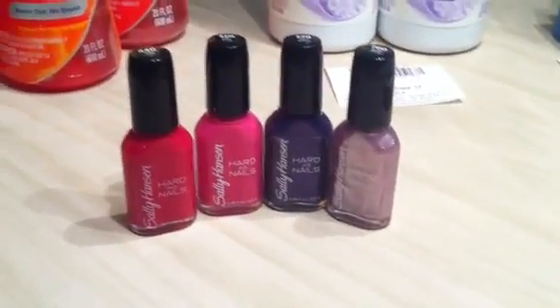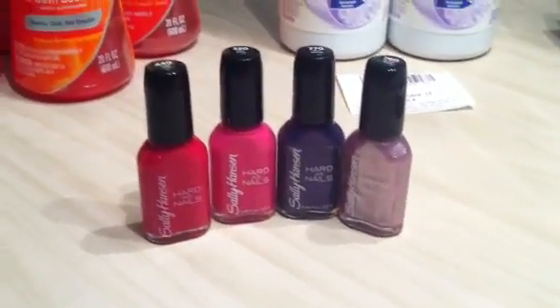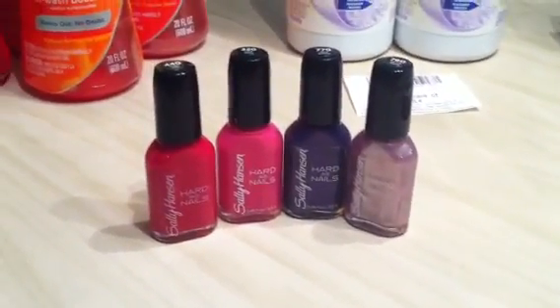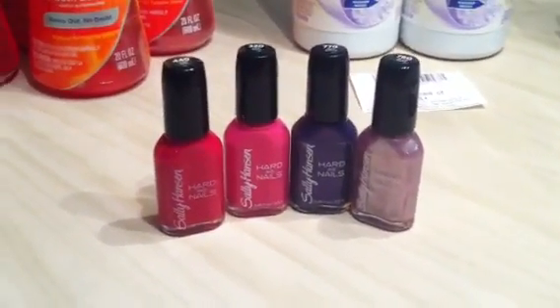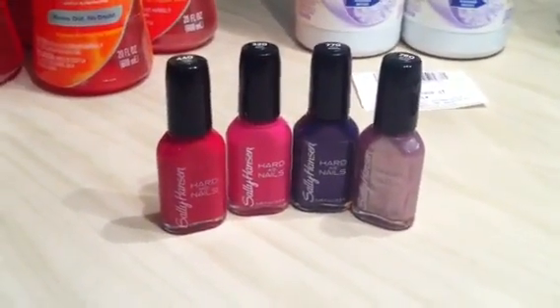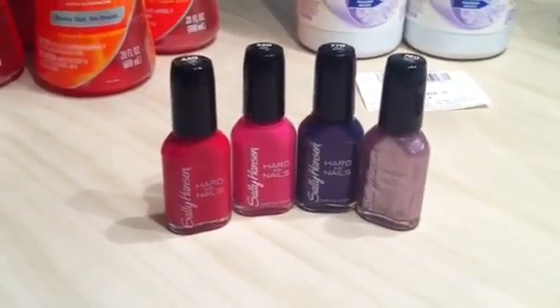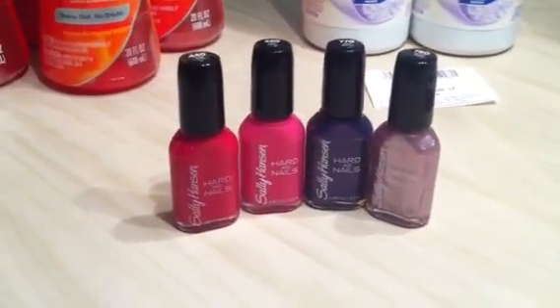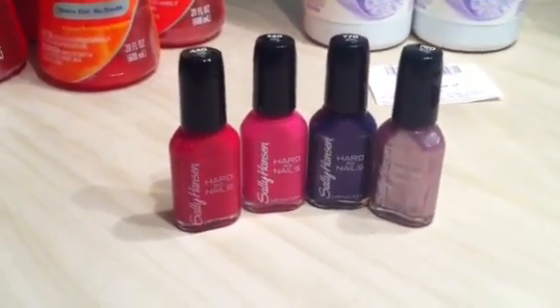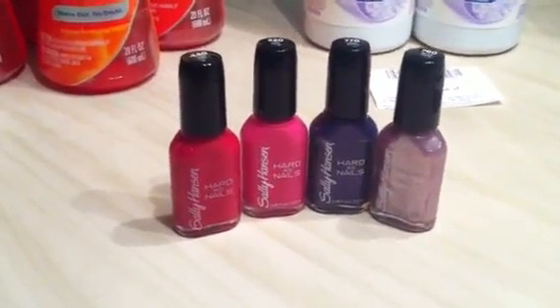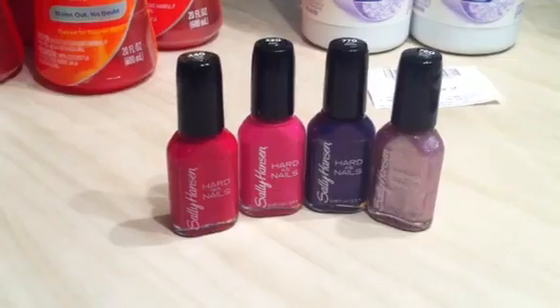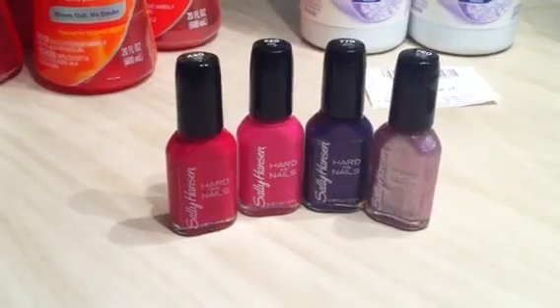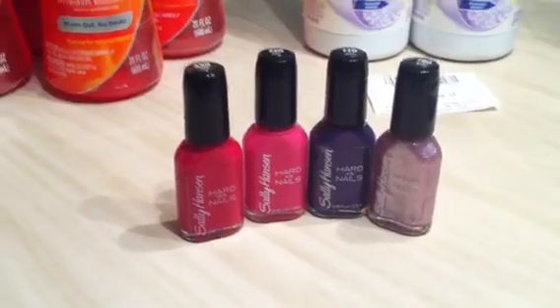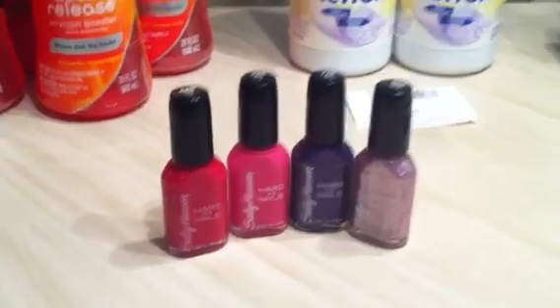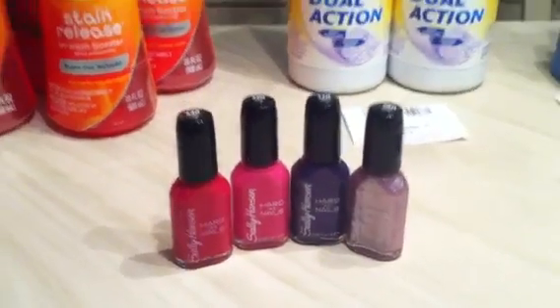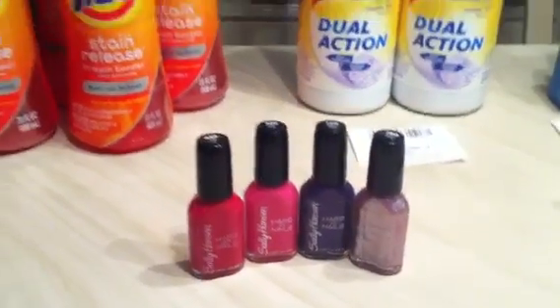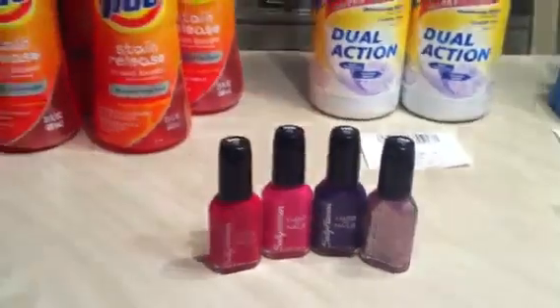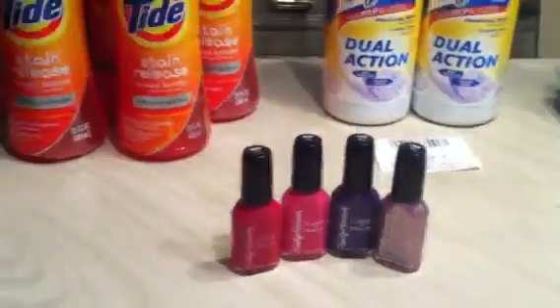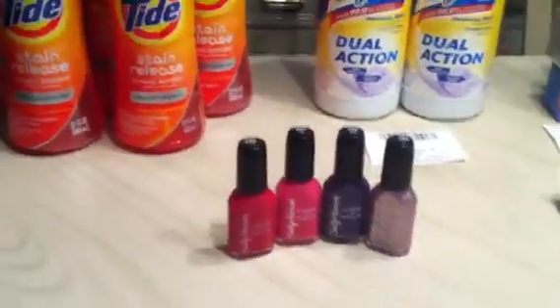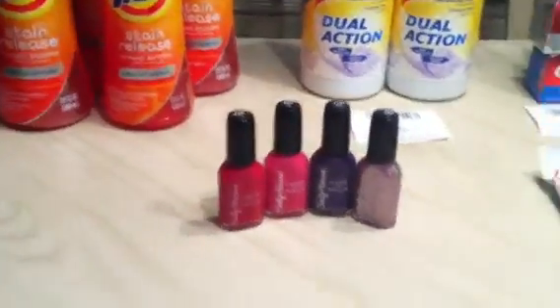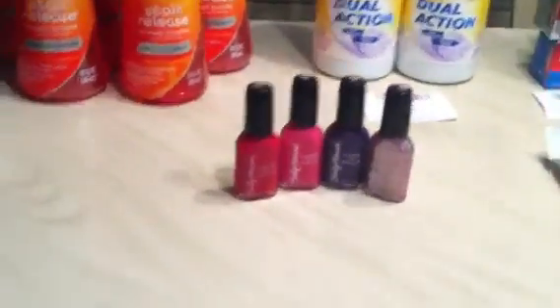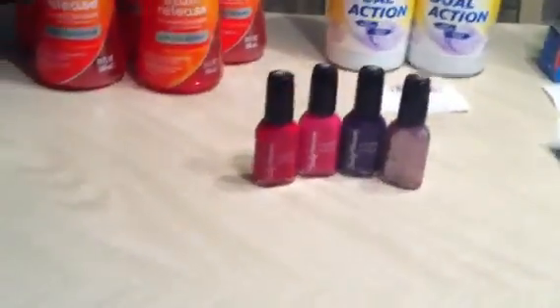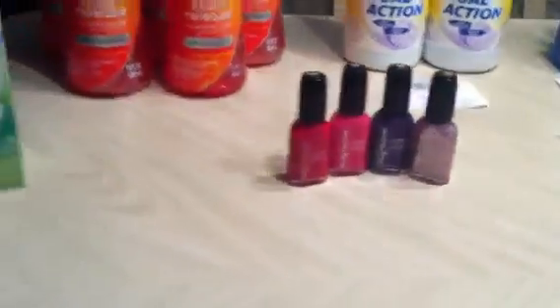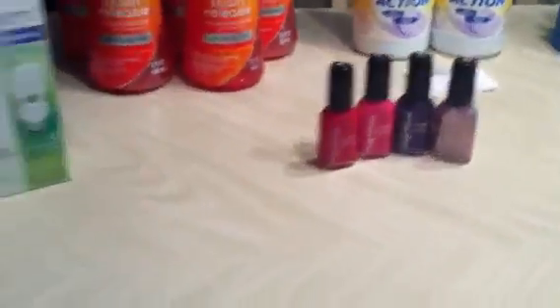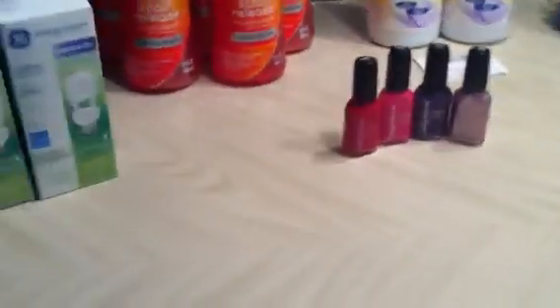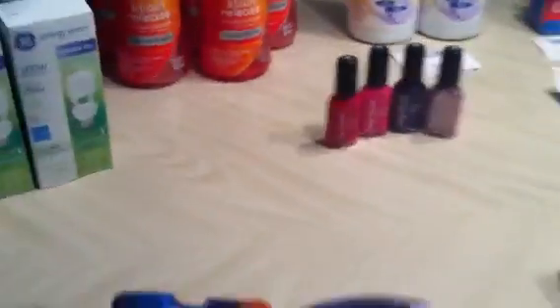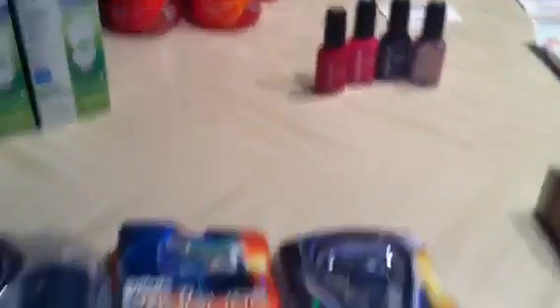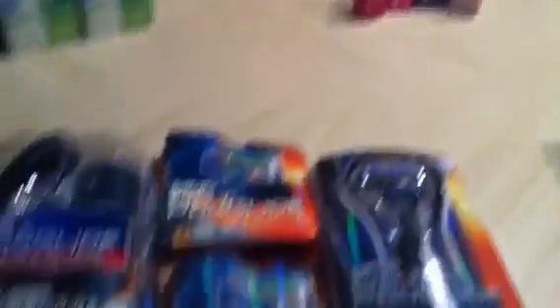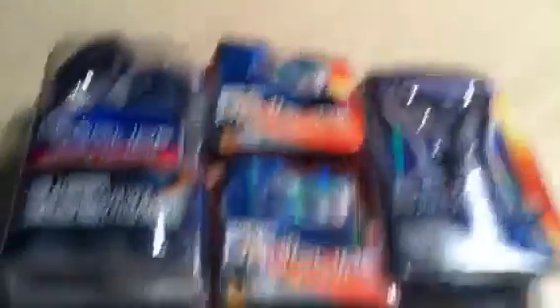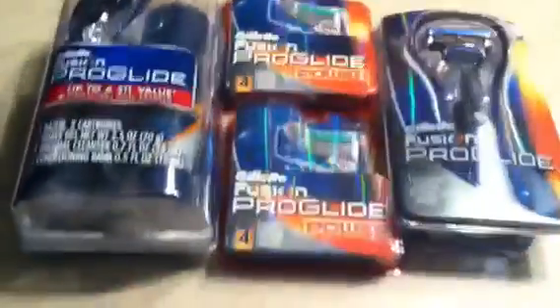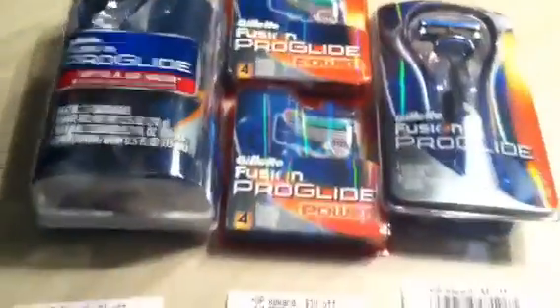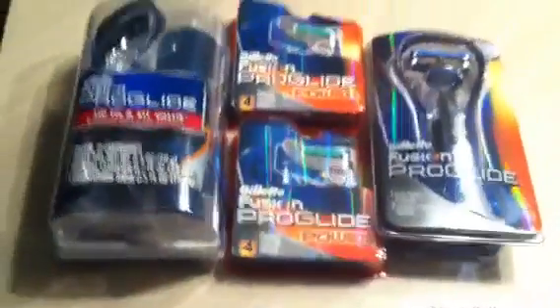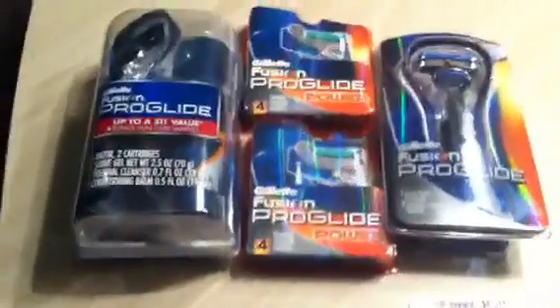These ended up being $0.51 a piece, and I found out that I am halfway to my goal.